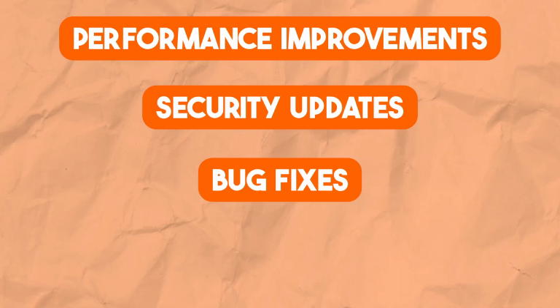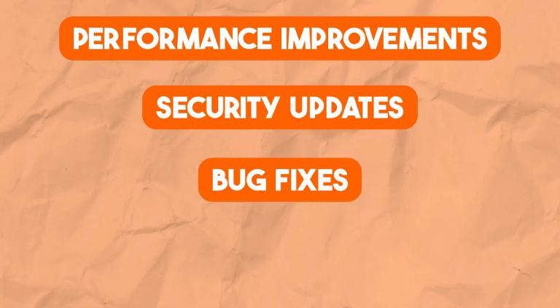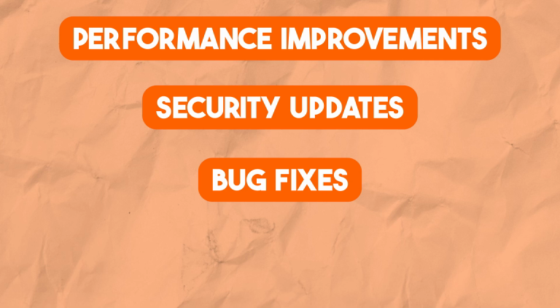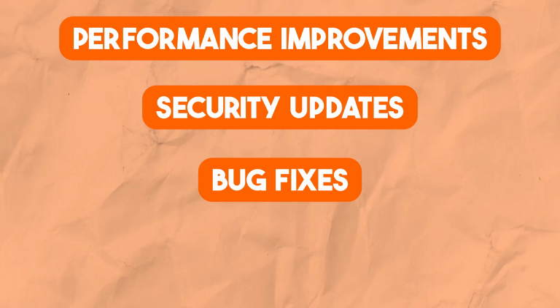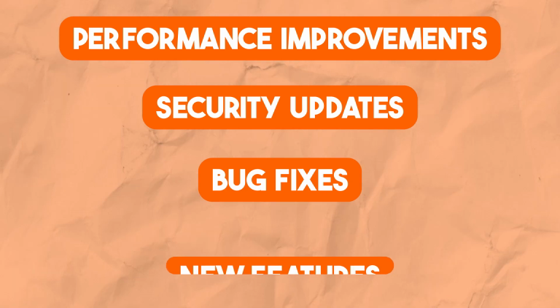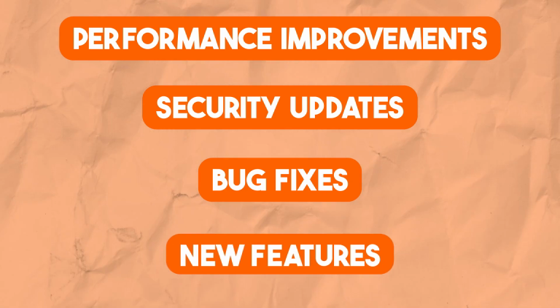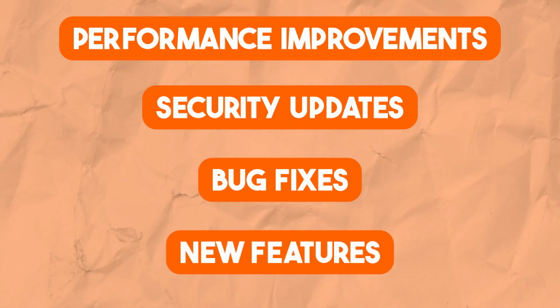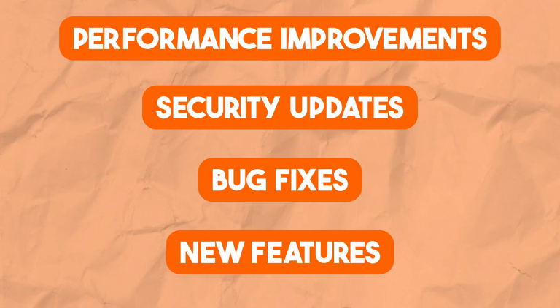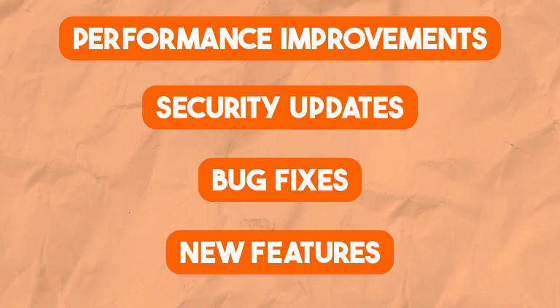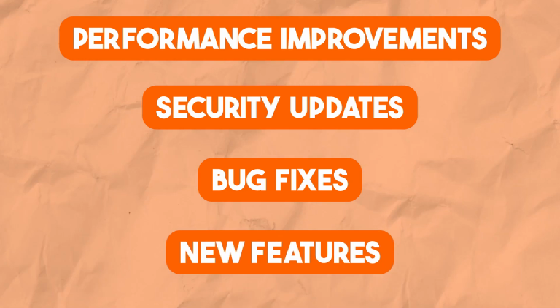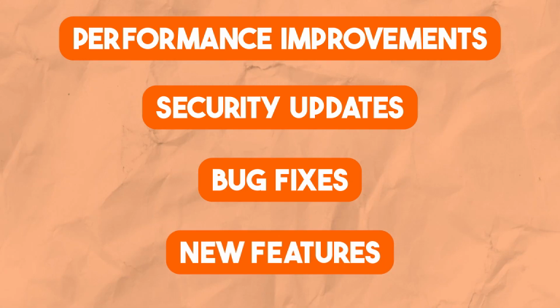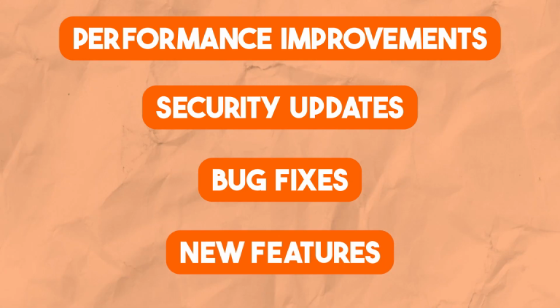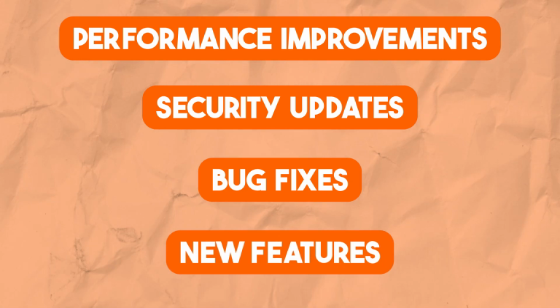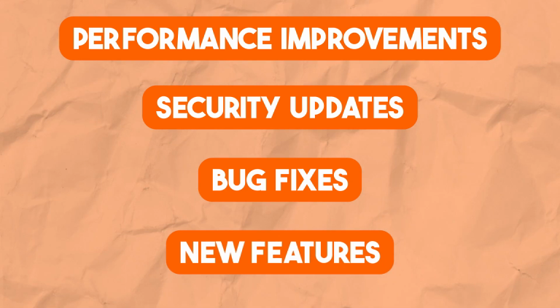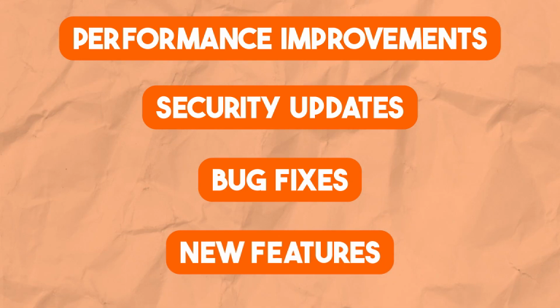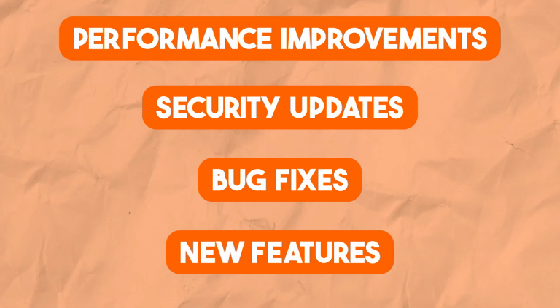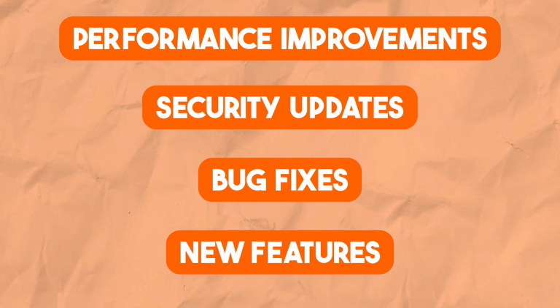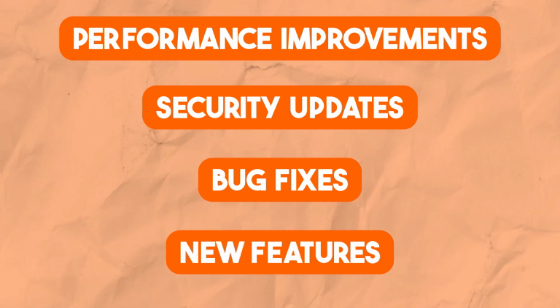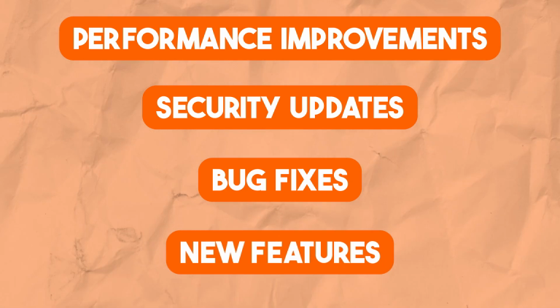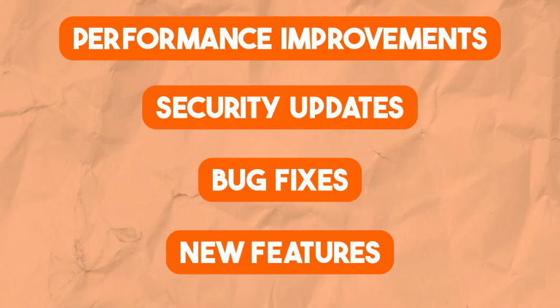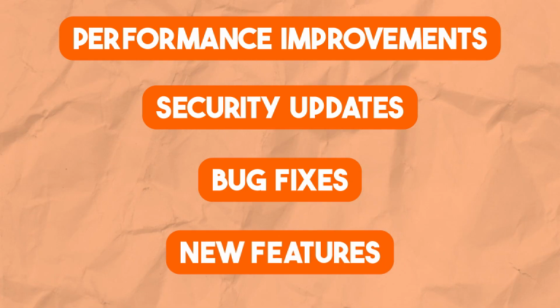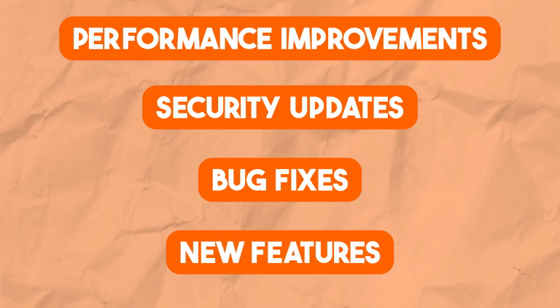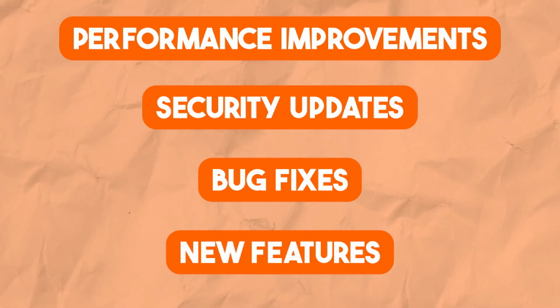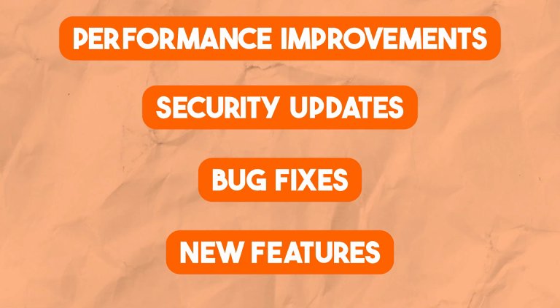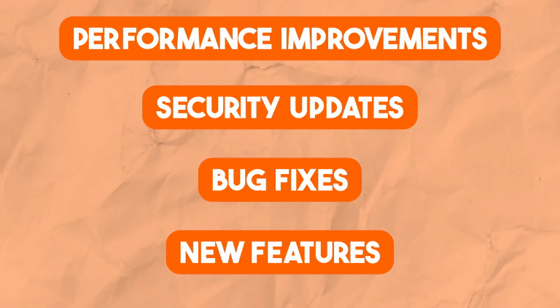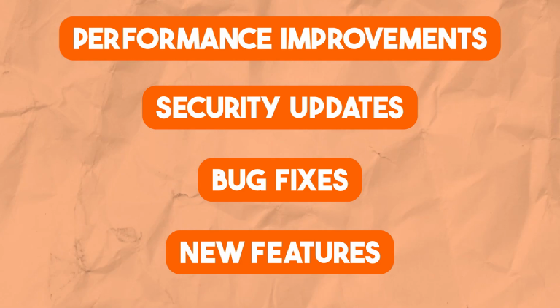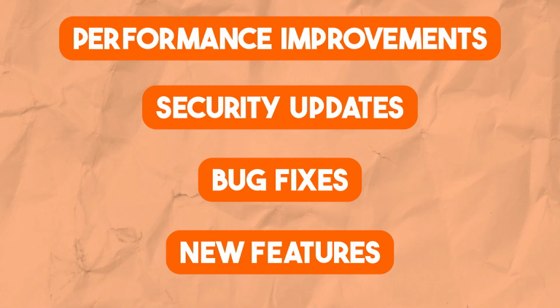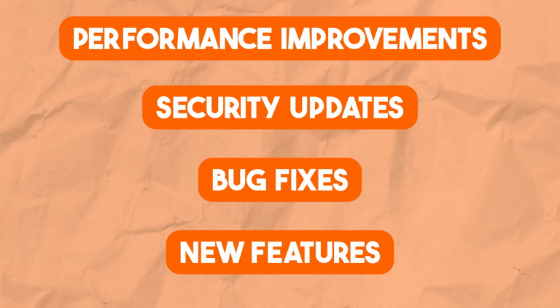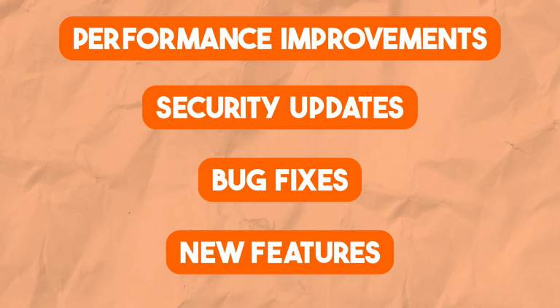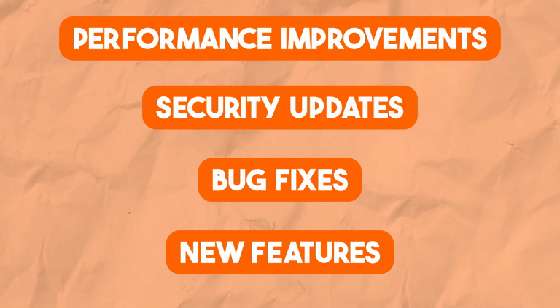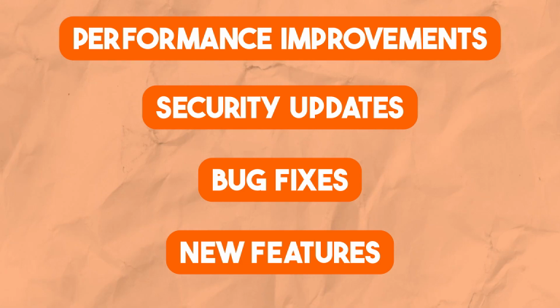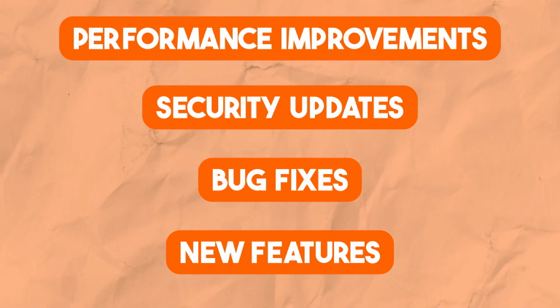It also includes bug fixes and new features, which are all great benefits. So you should be updating to the latest version of WordPress. That answers the should part of the equation.